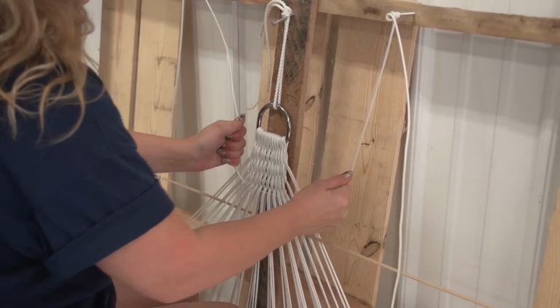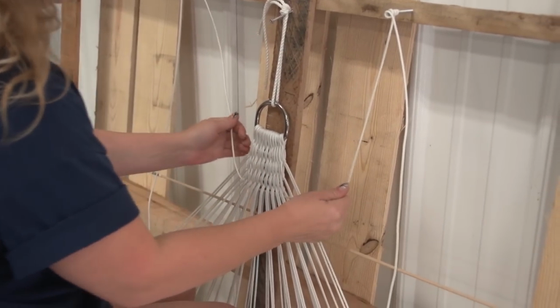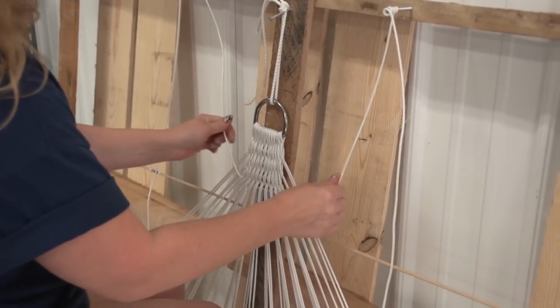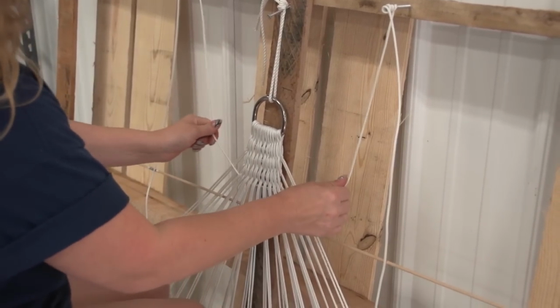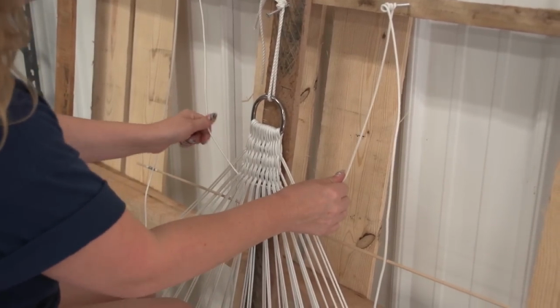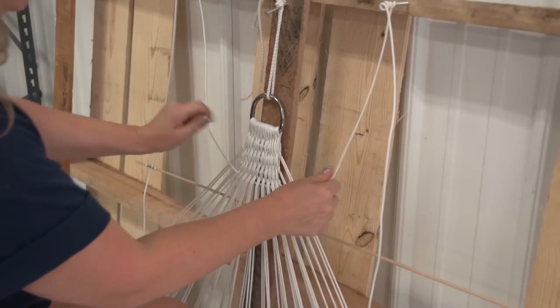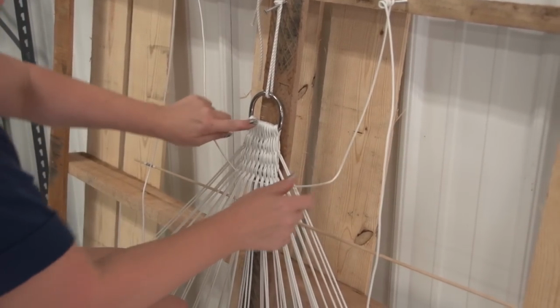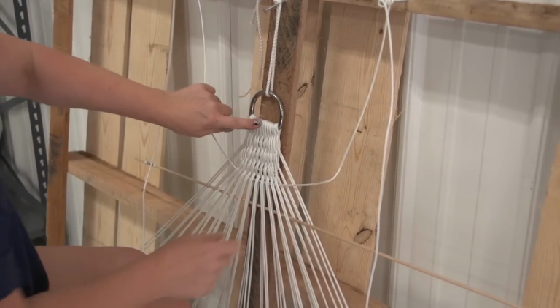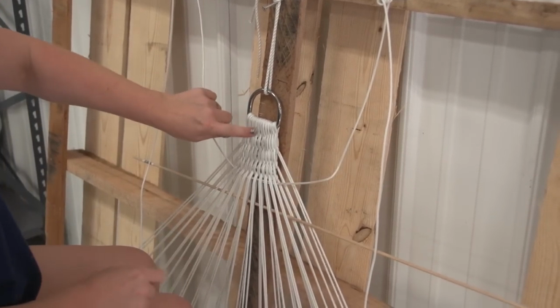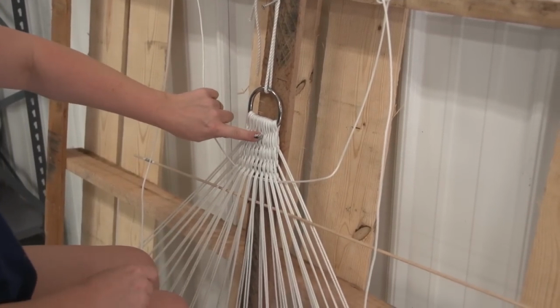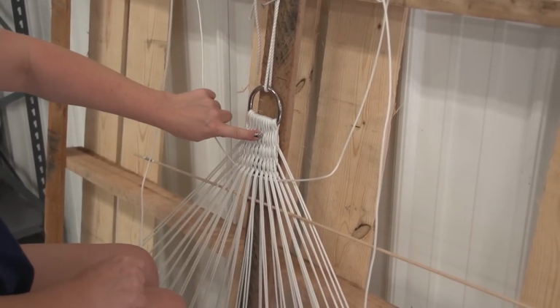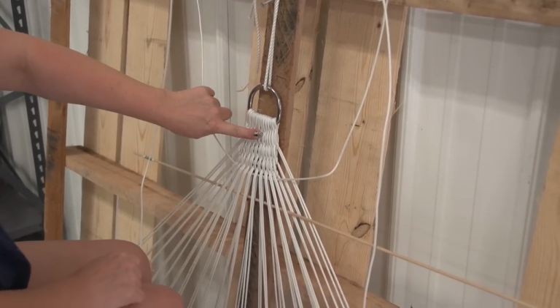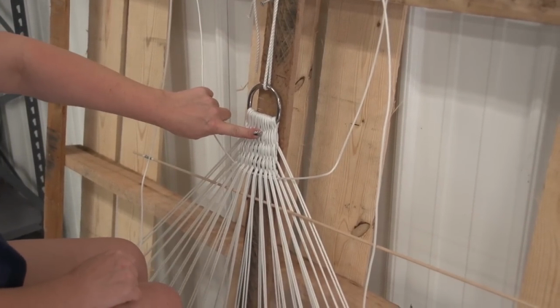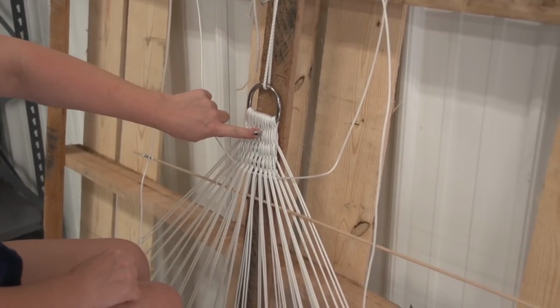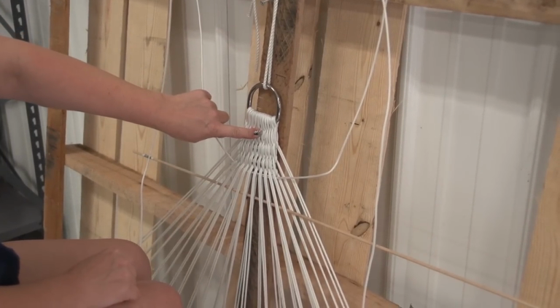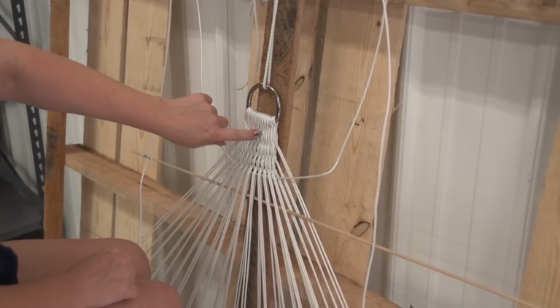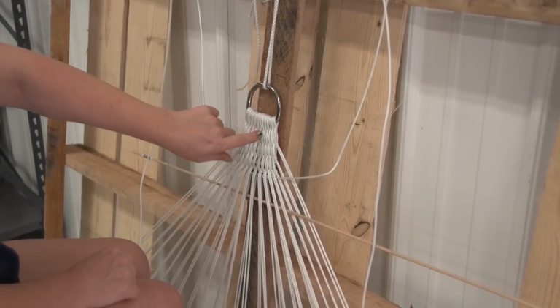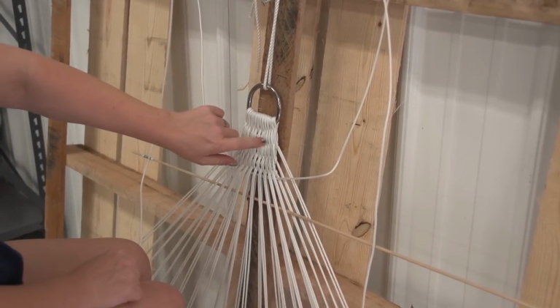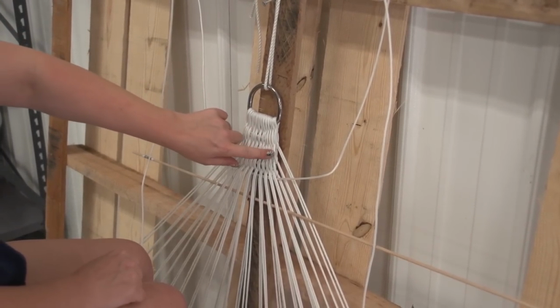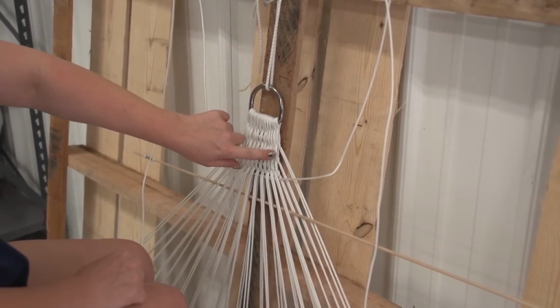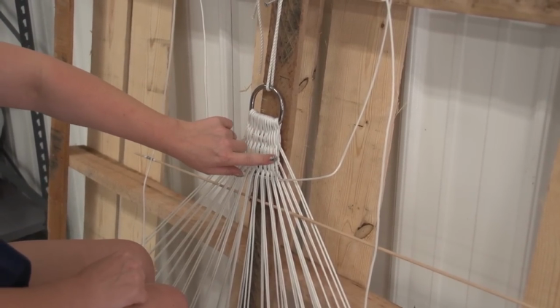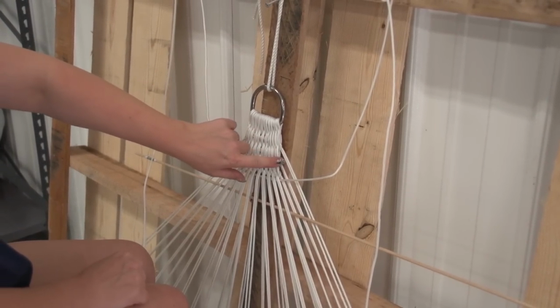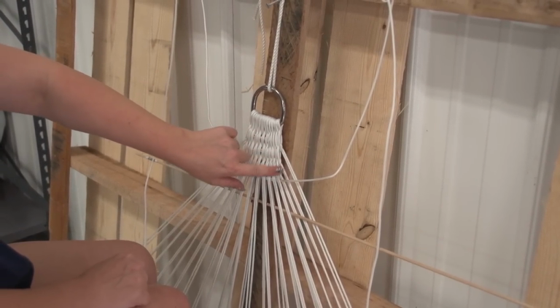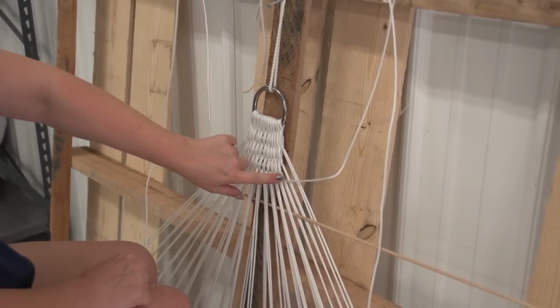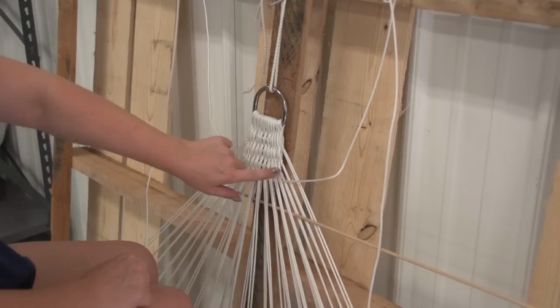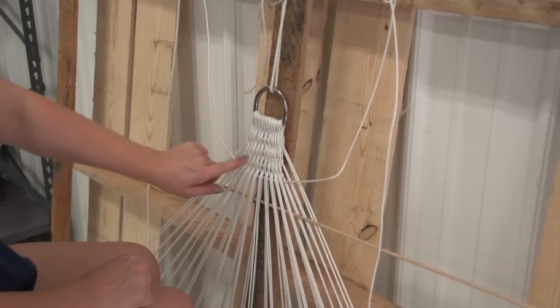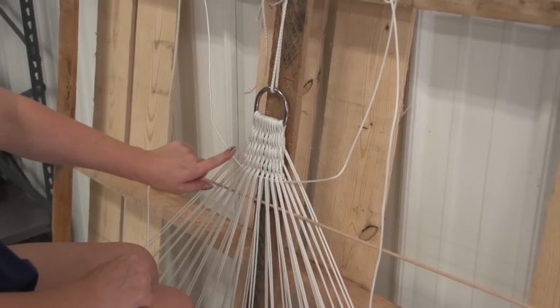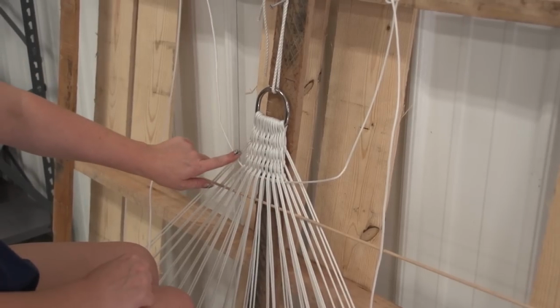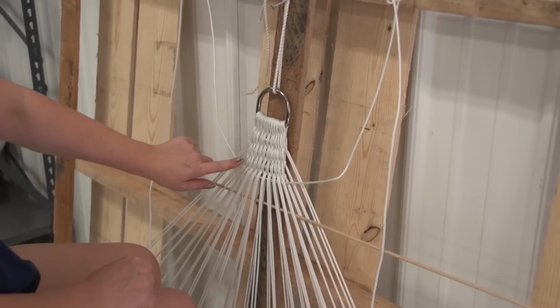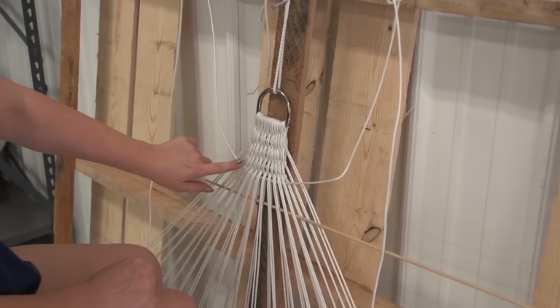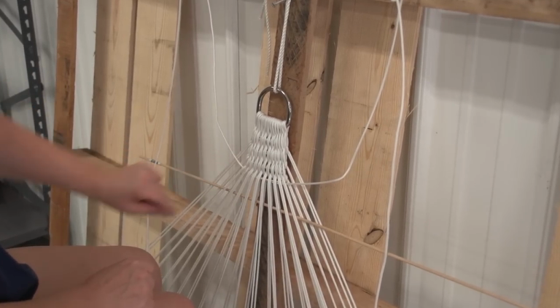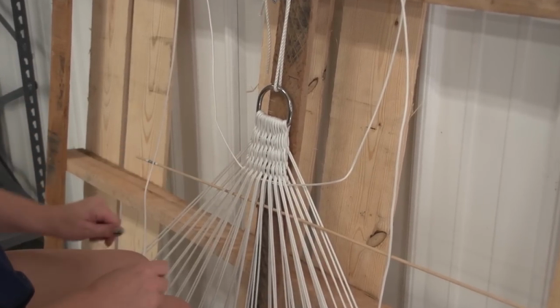You know the first two rows you grab all of them. After that, one less.